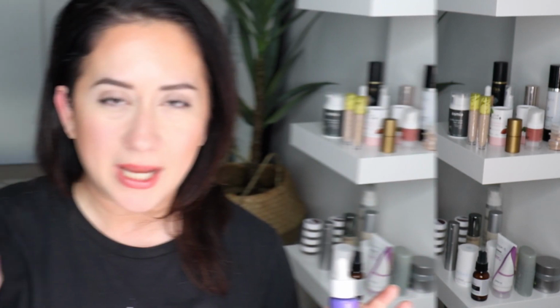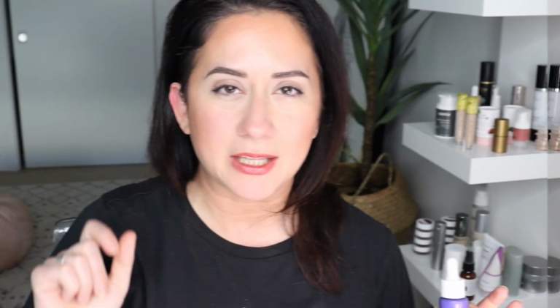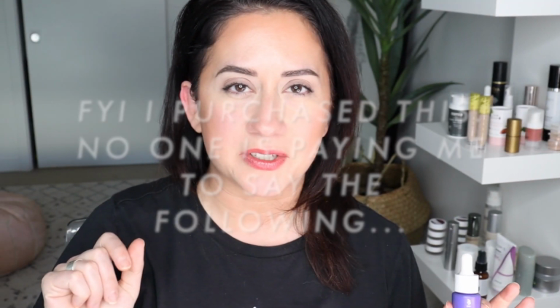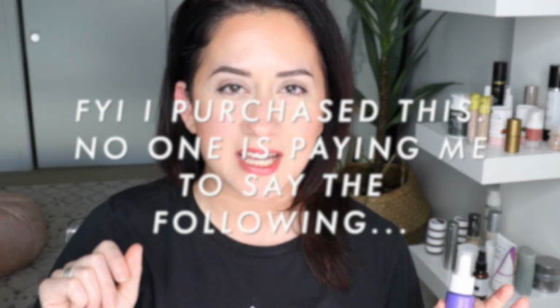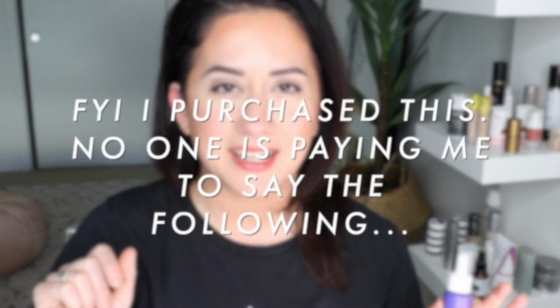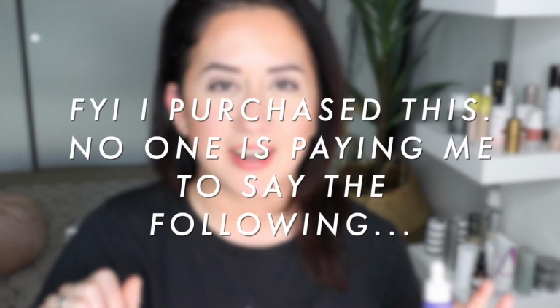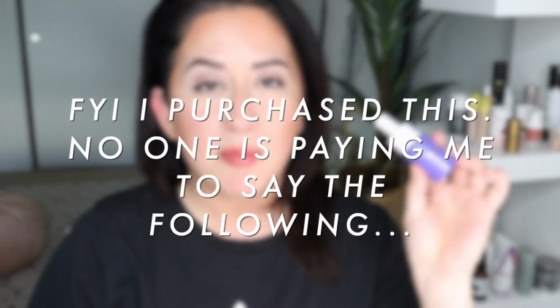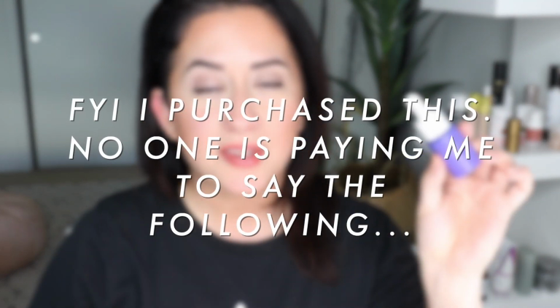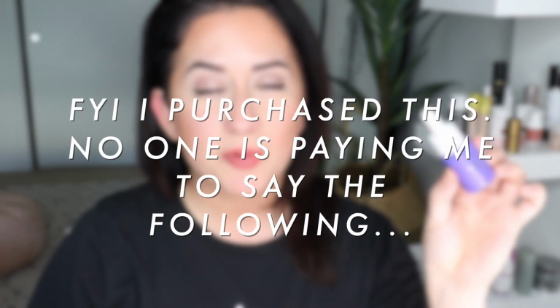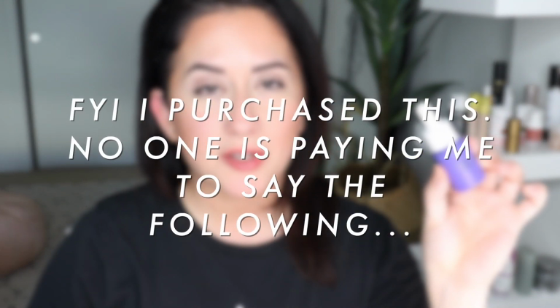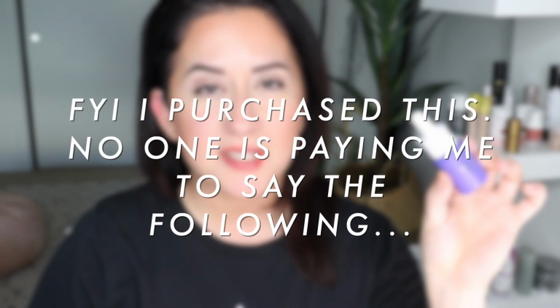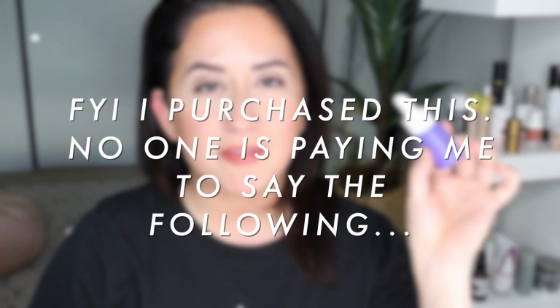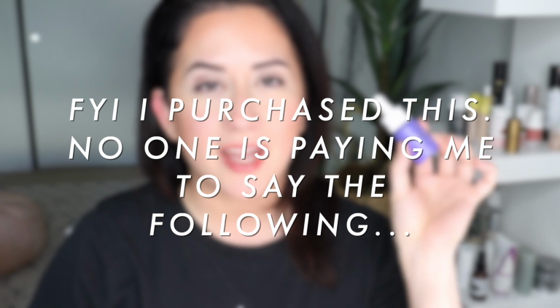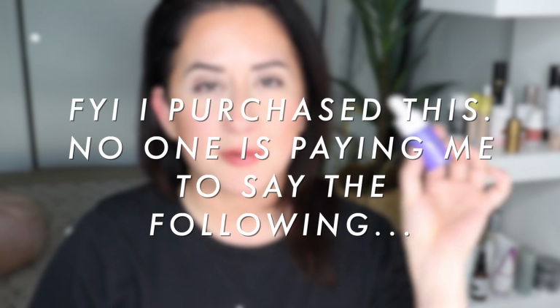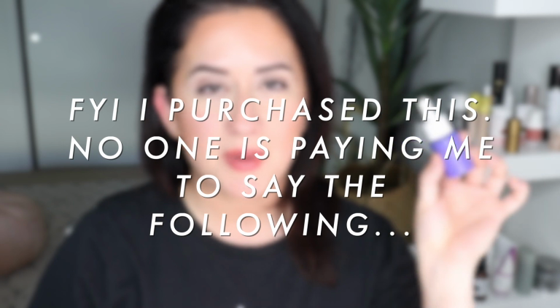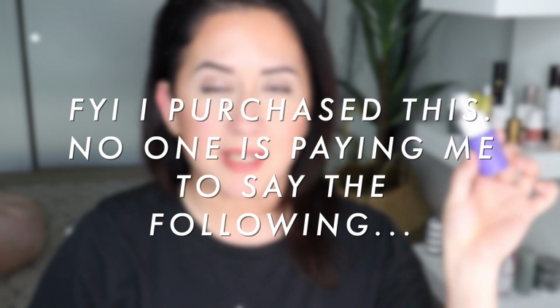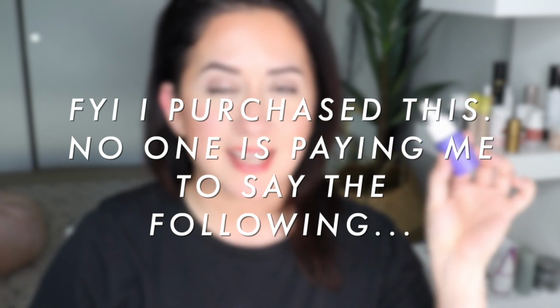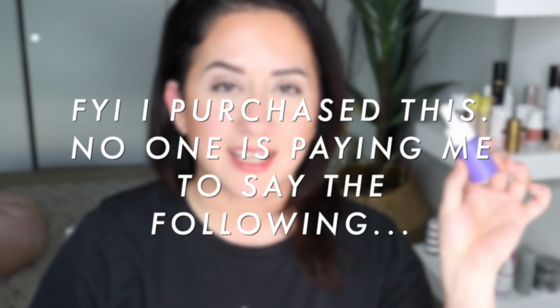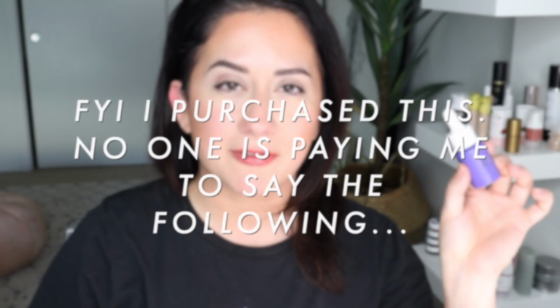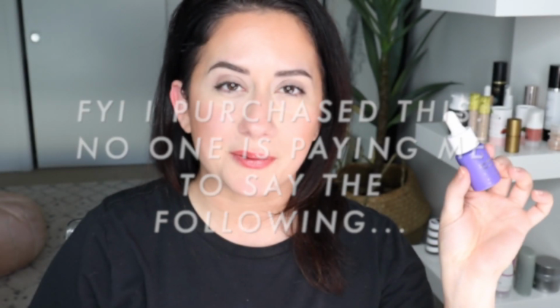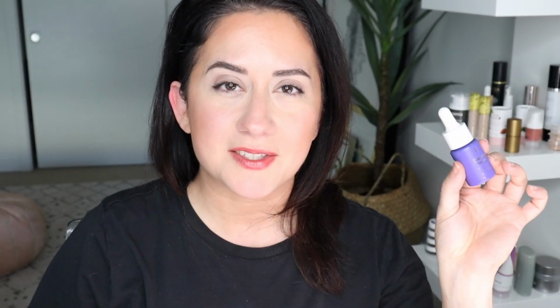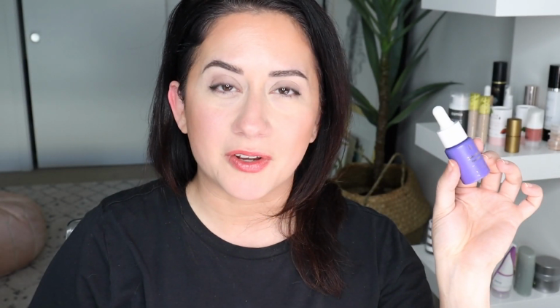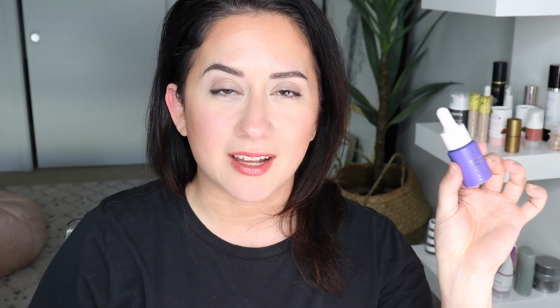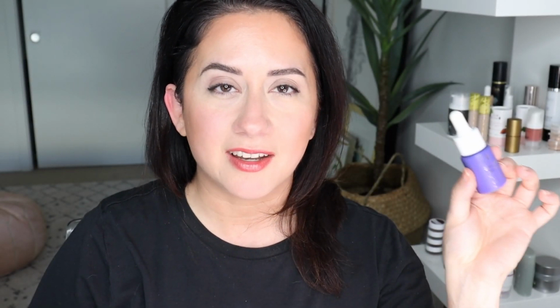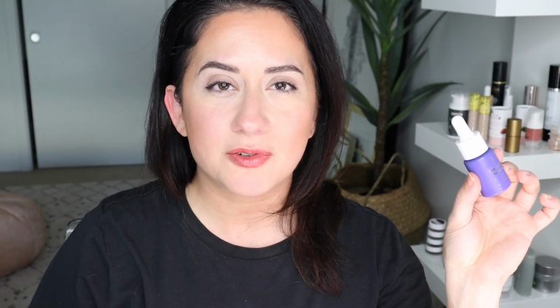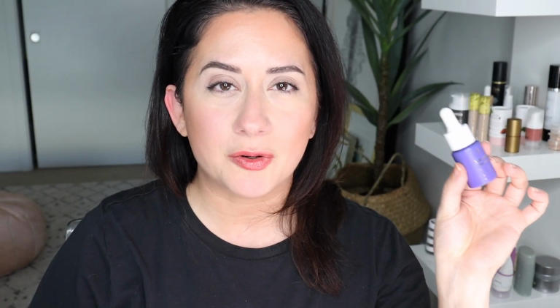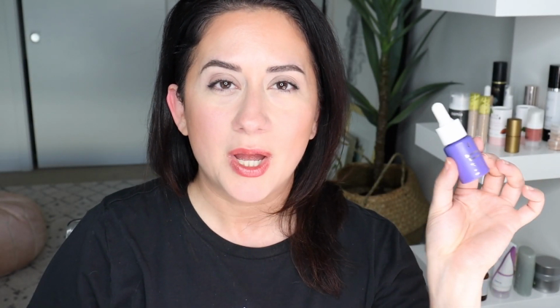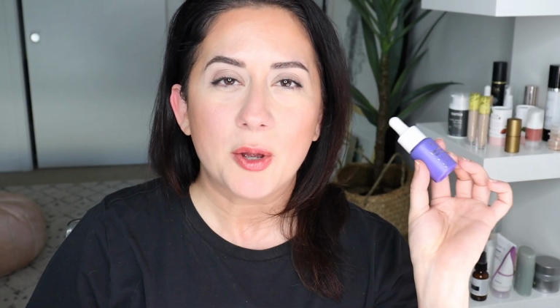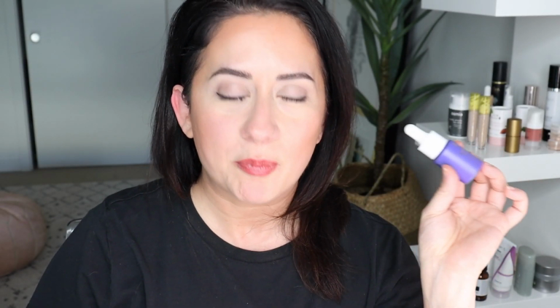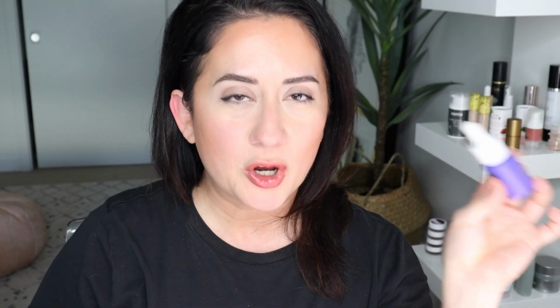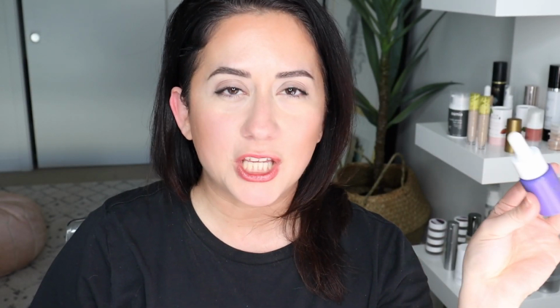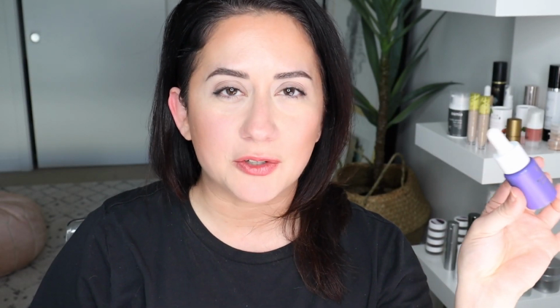Quick little aside here: I bought this product myself and no one's paying me to say any of the following. So you're getting an honest review.